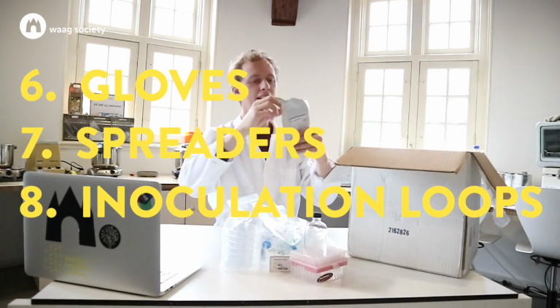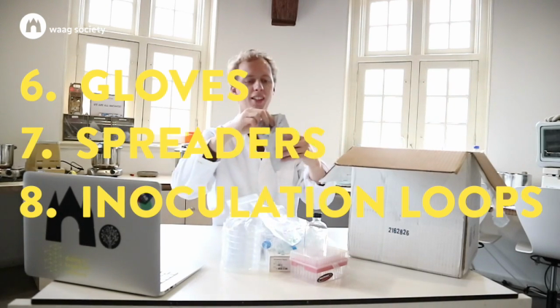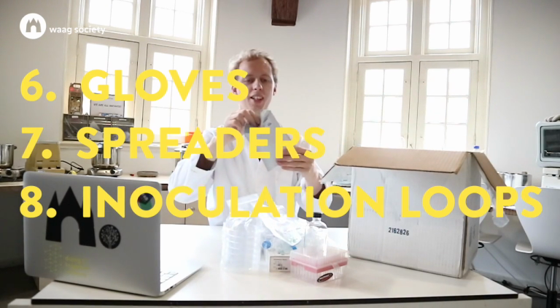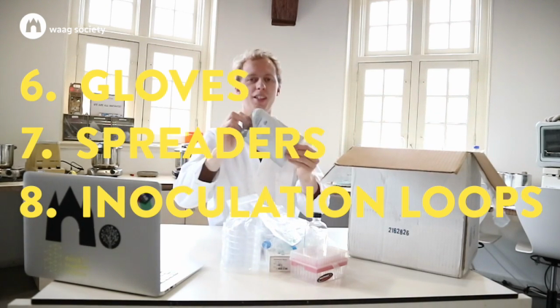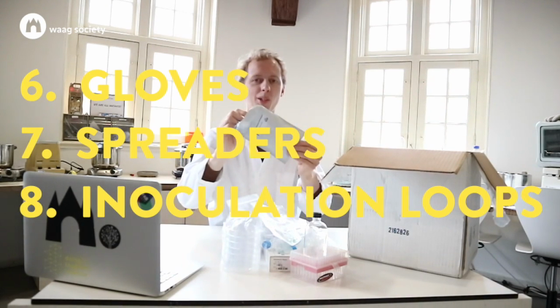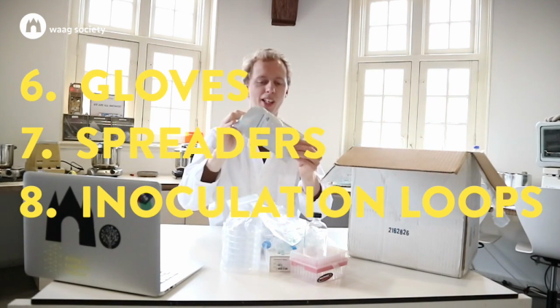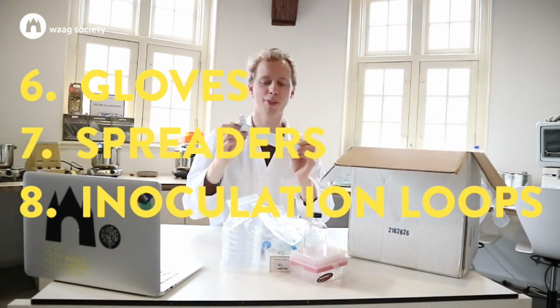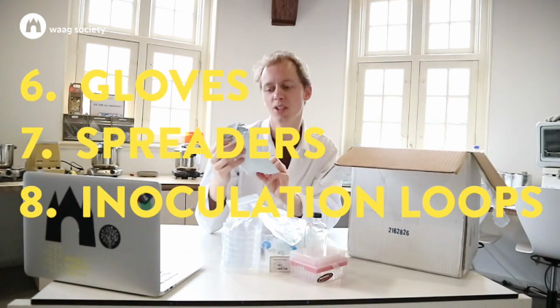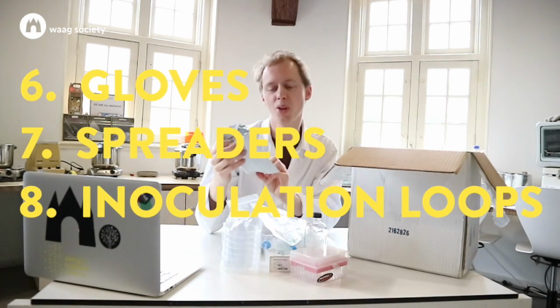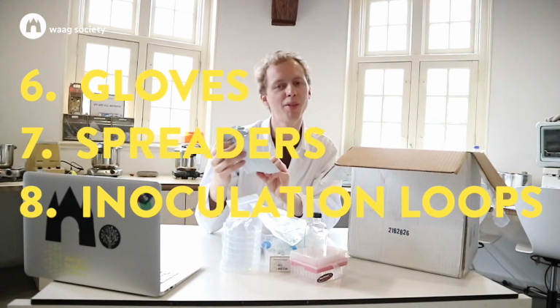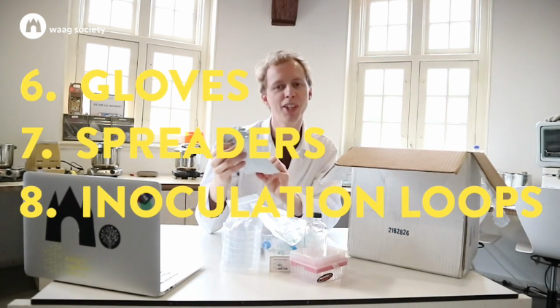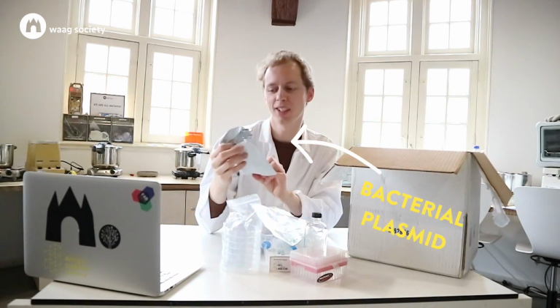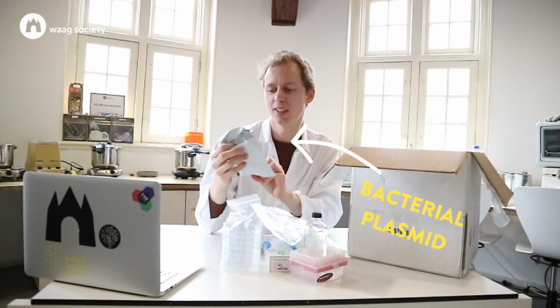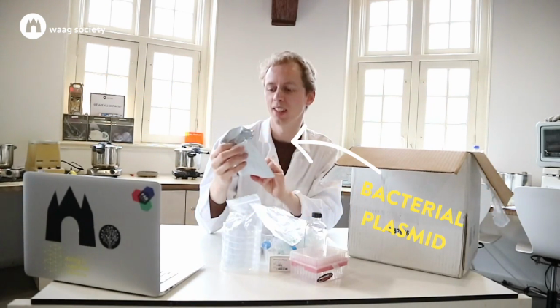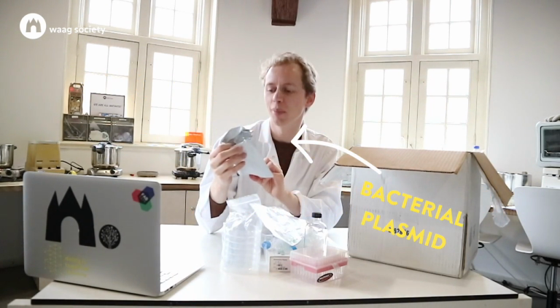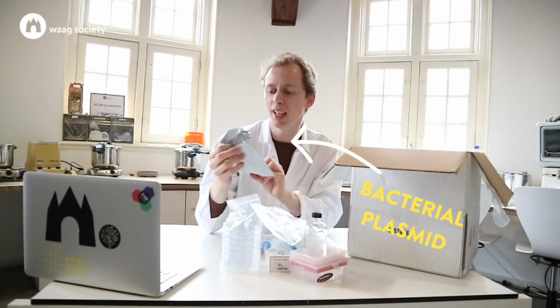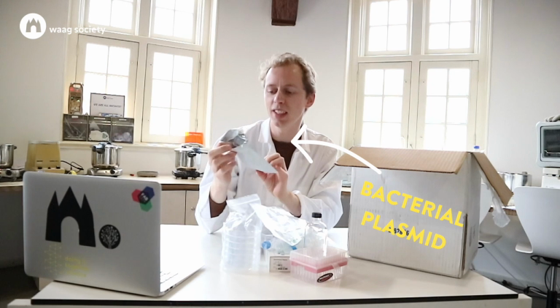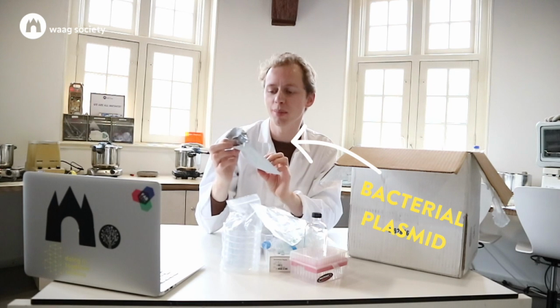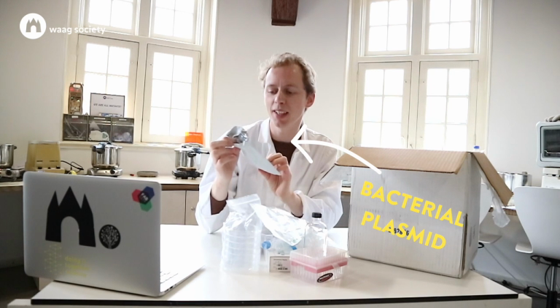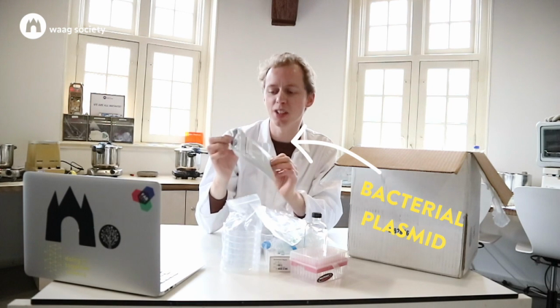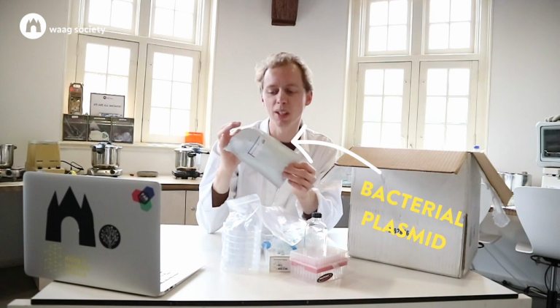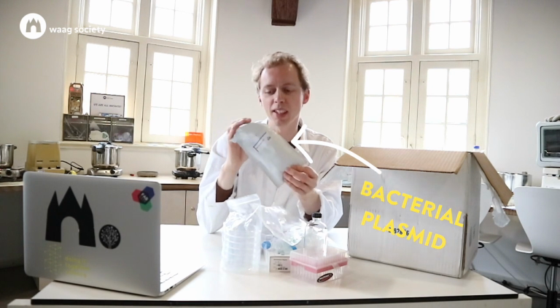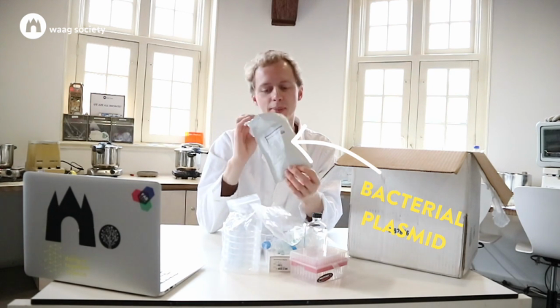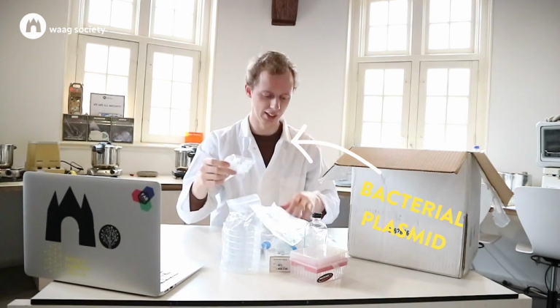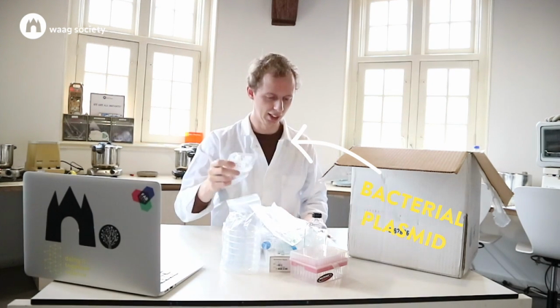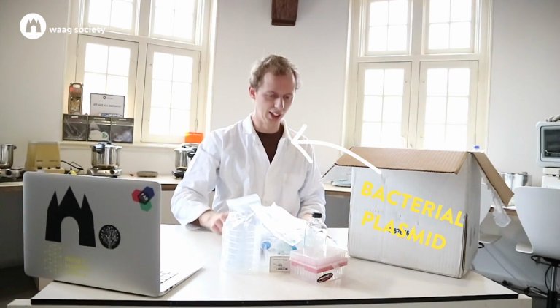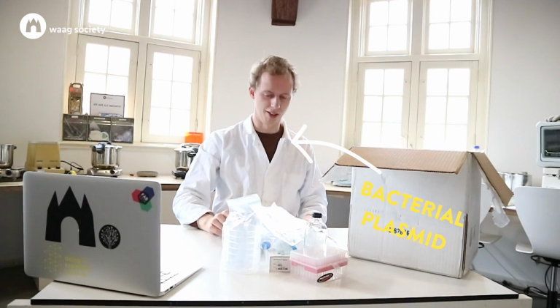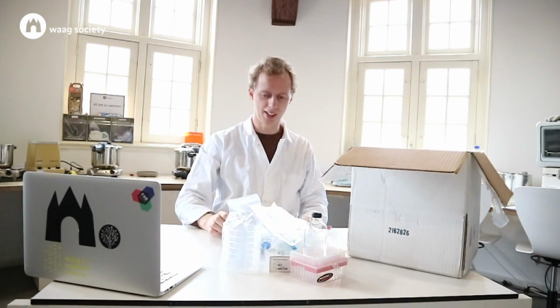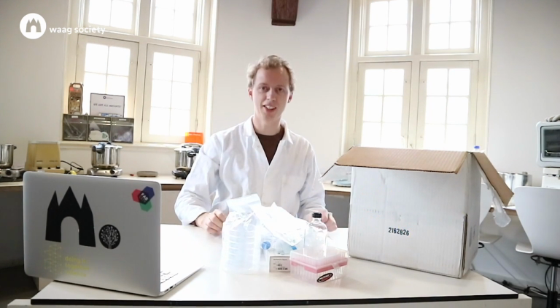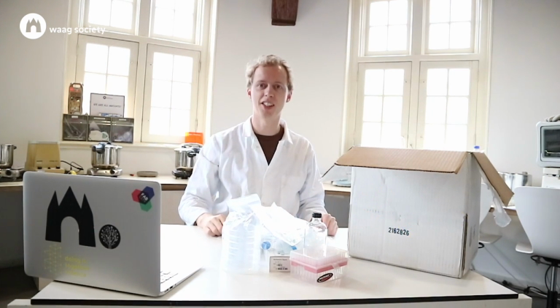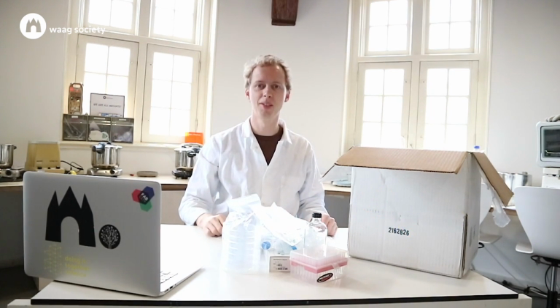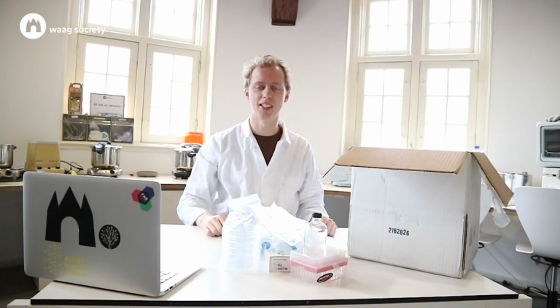And the good stuff — store in freezer at minus 20. Alright, let's get to it.